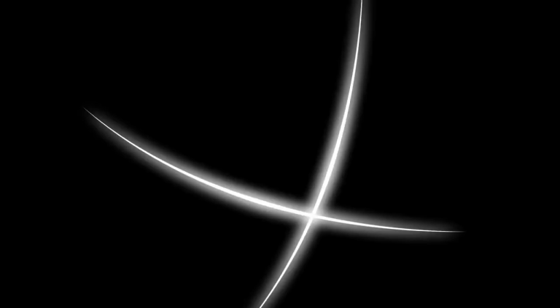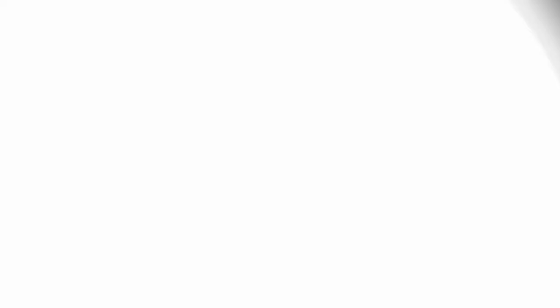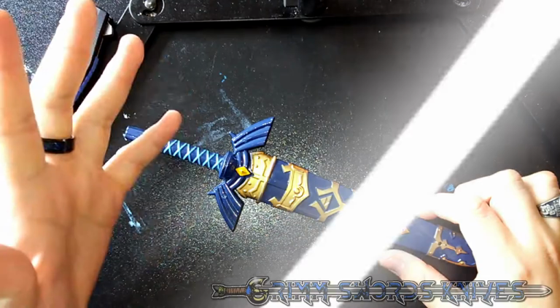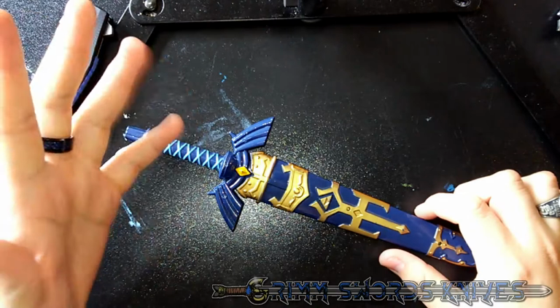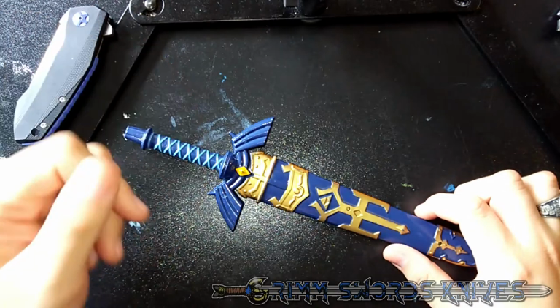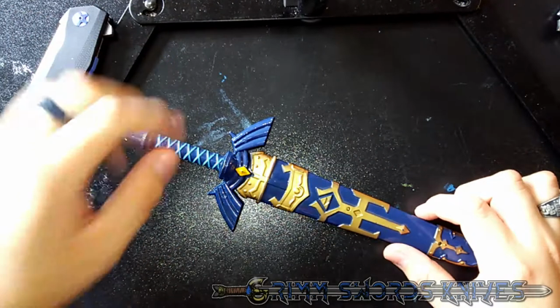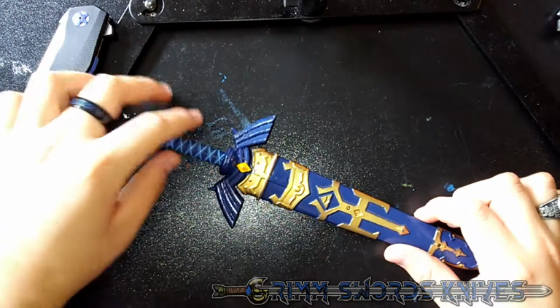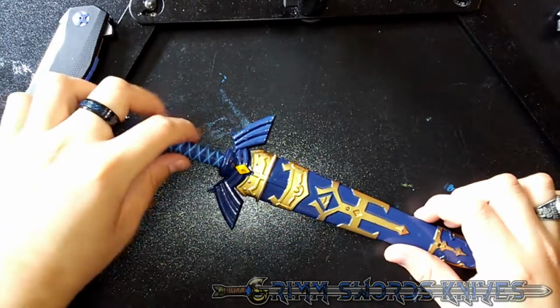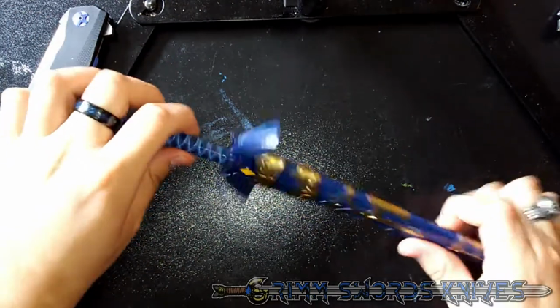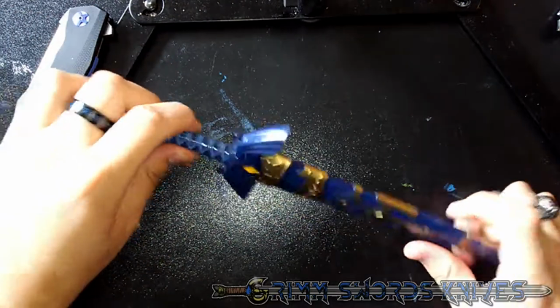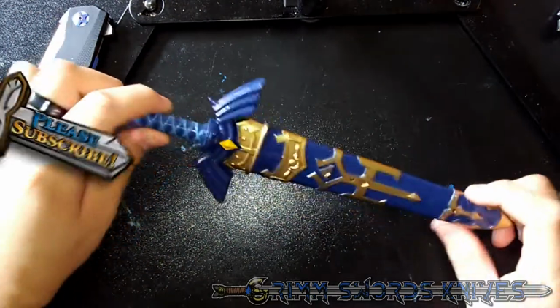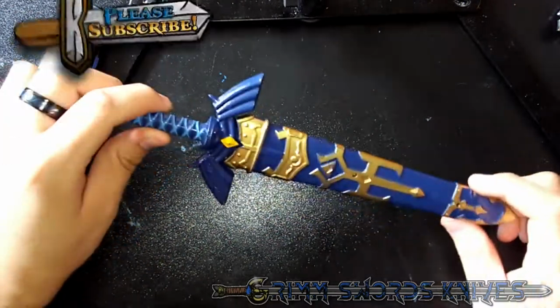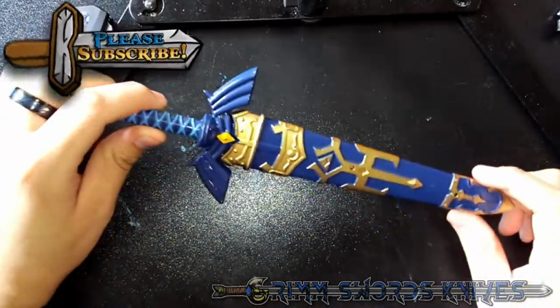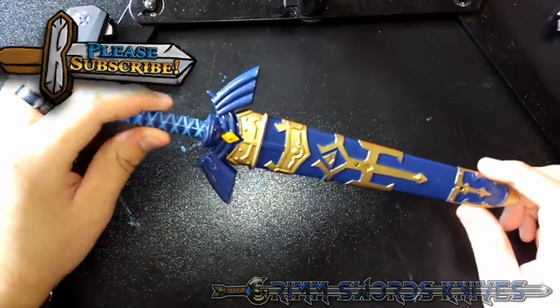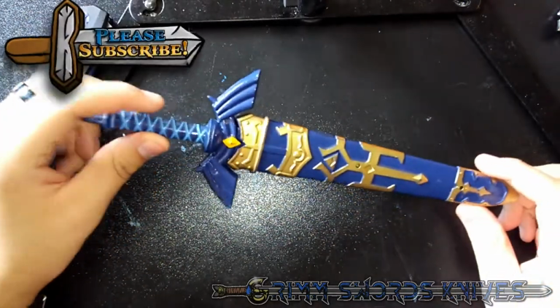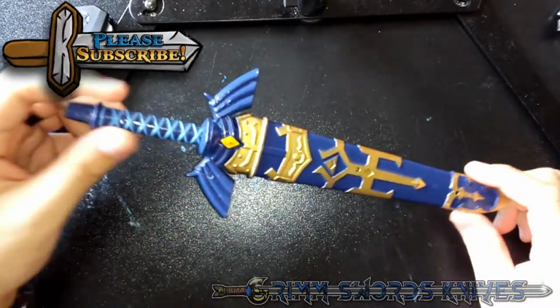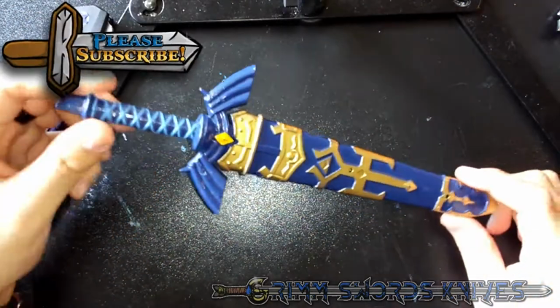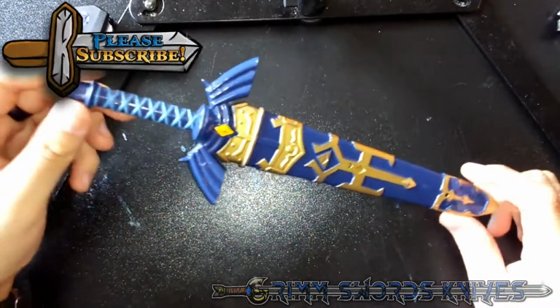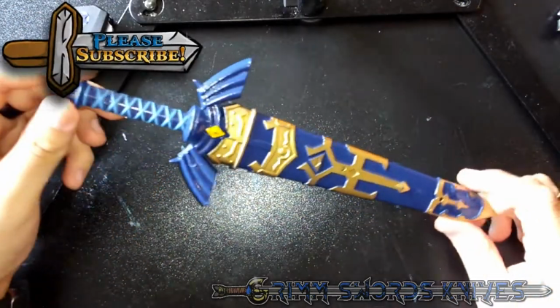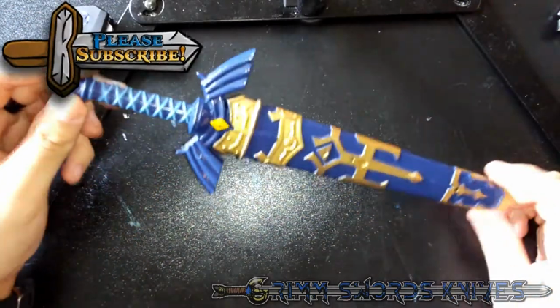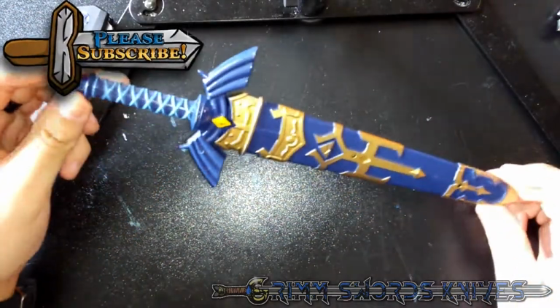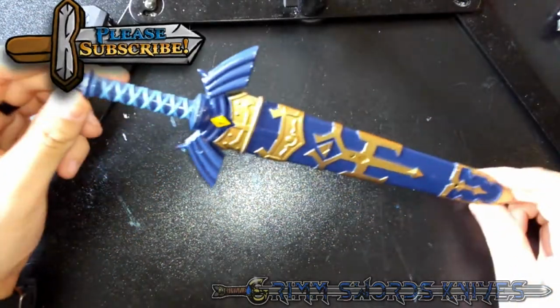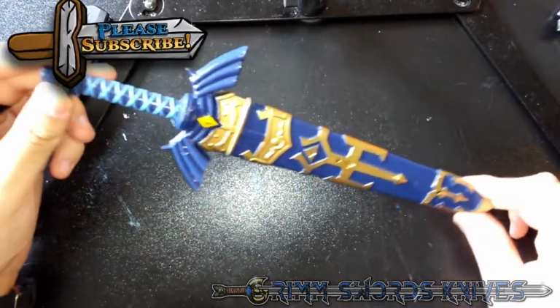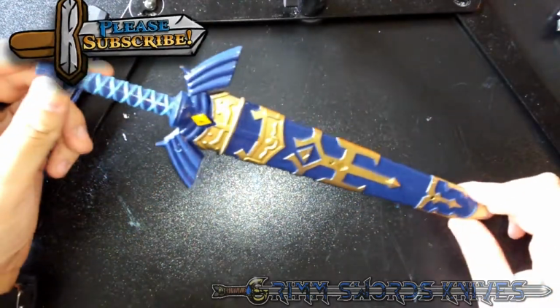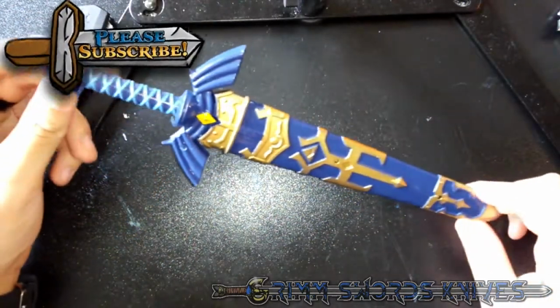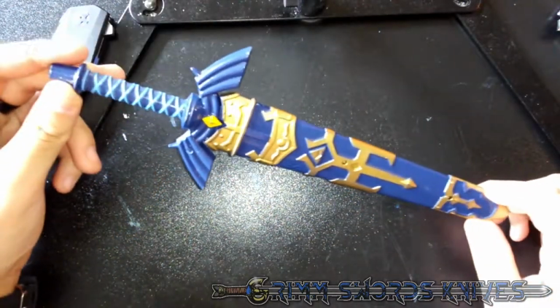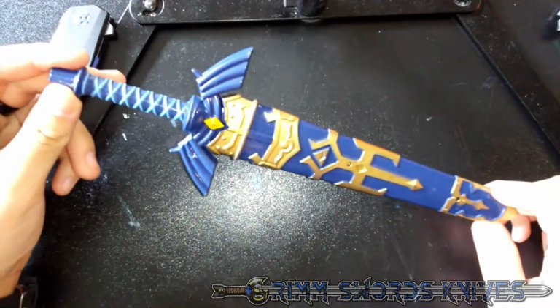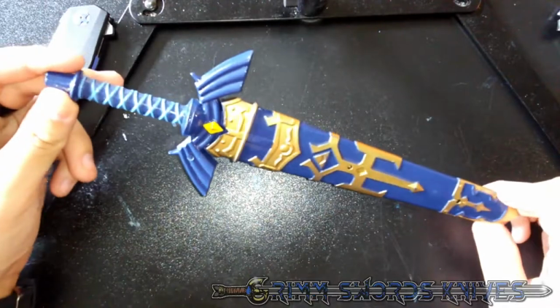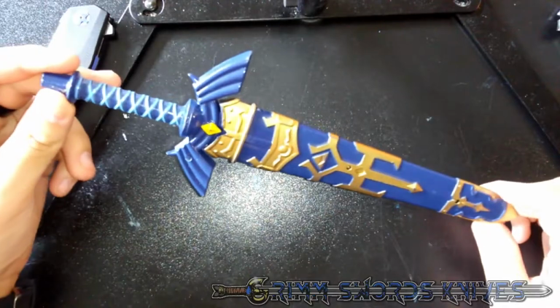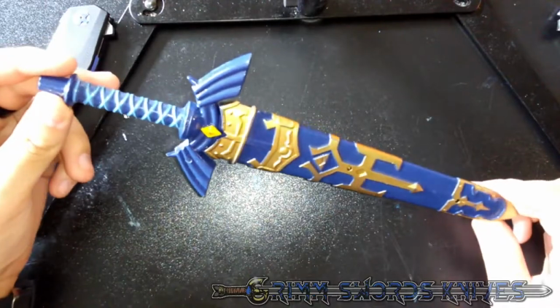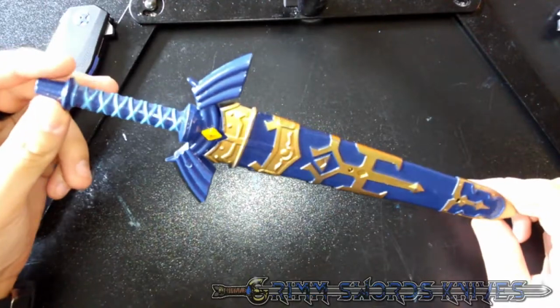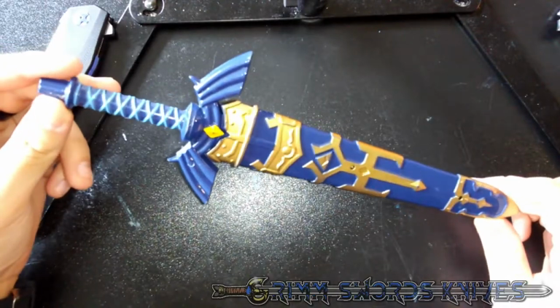Hey everyone, it's Jon Grimm with Grim Swords and Knives, and today we're going to be talking about this Legend of Zelda Link Master Sword replica.